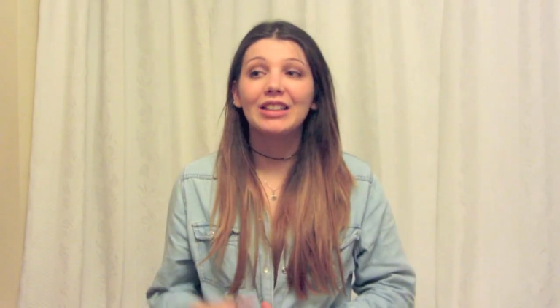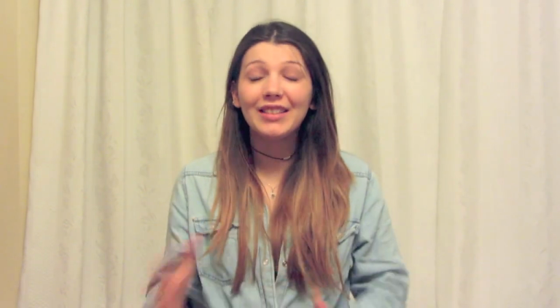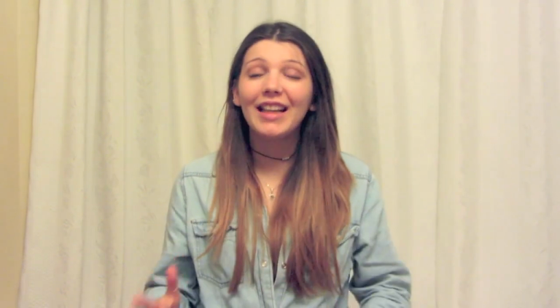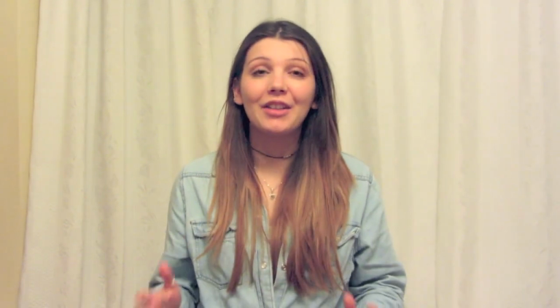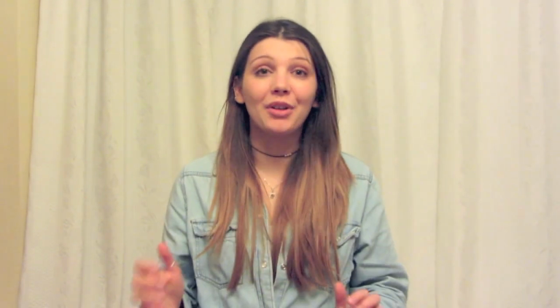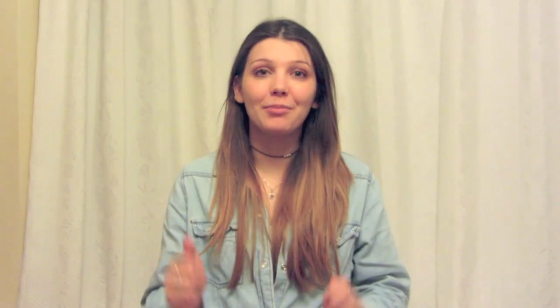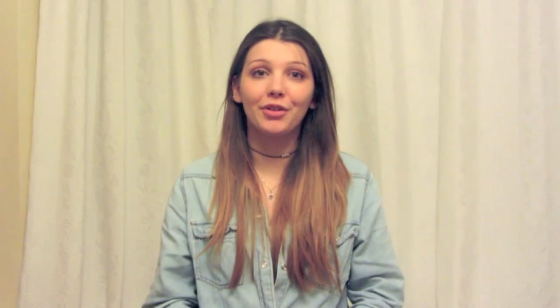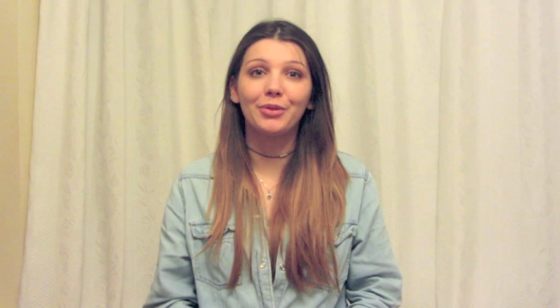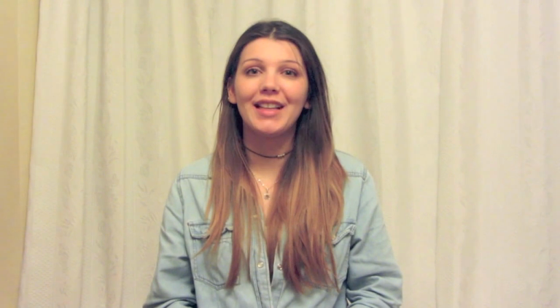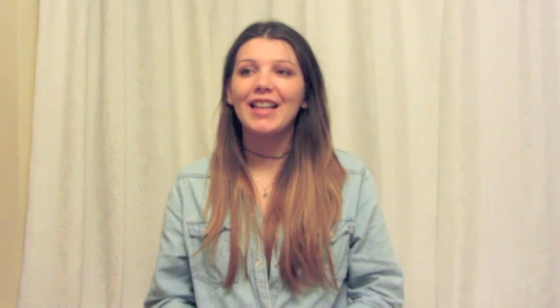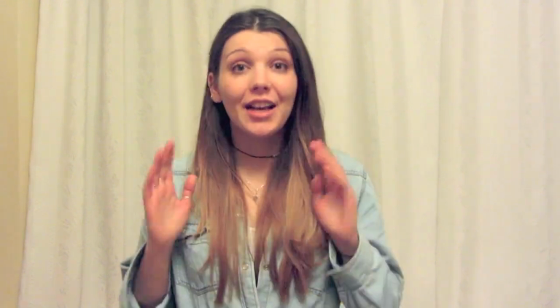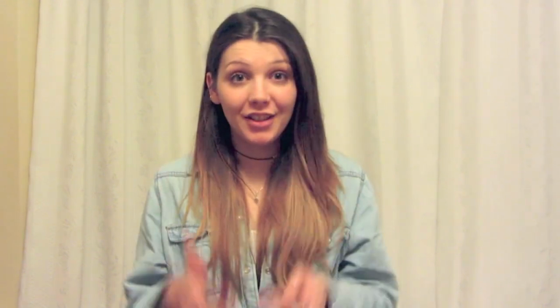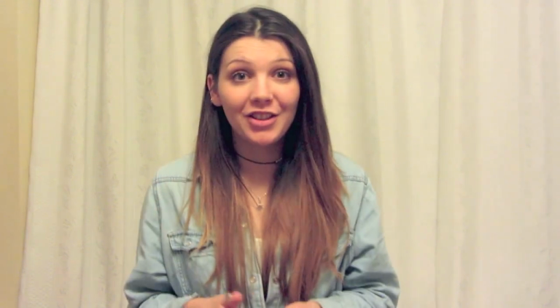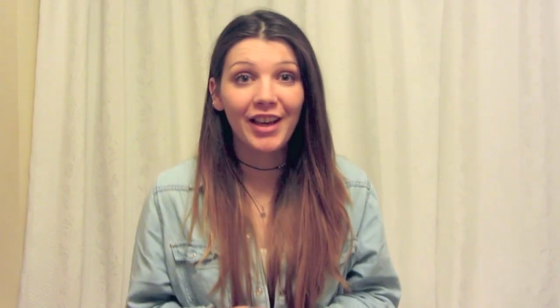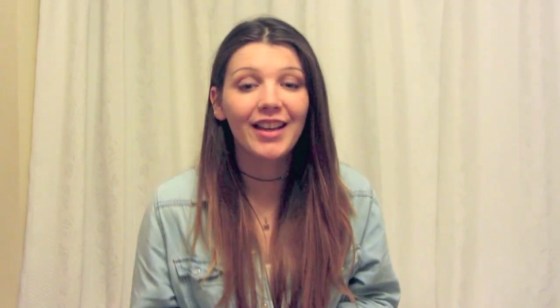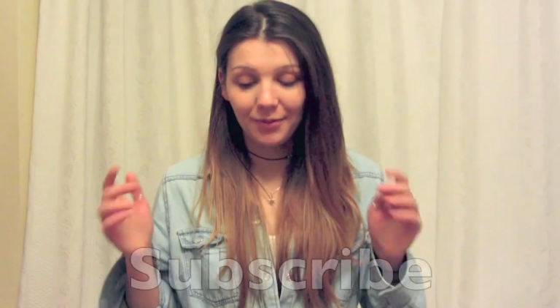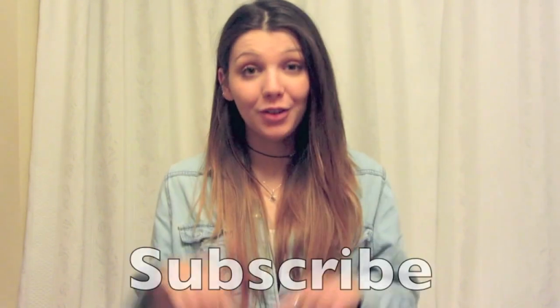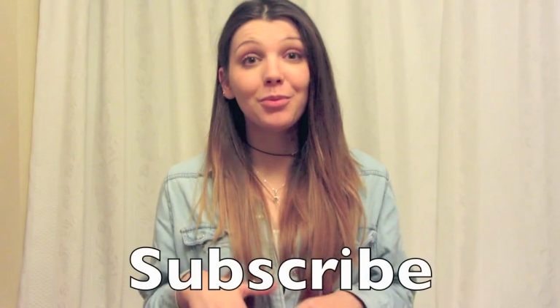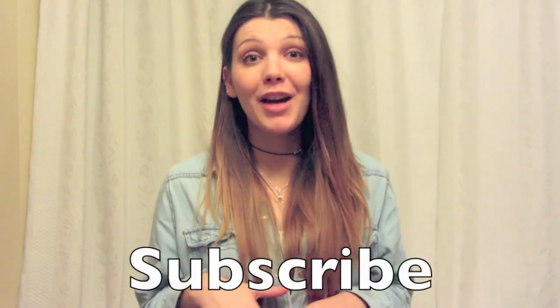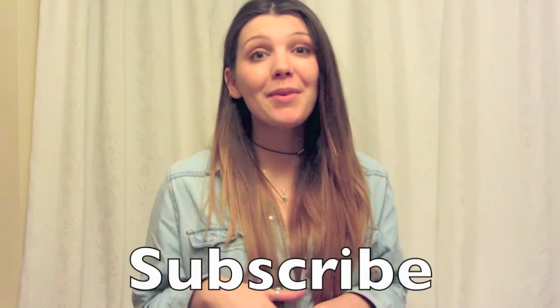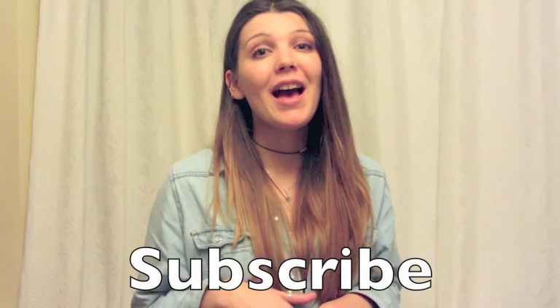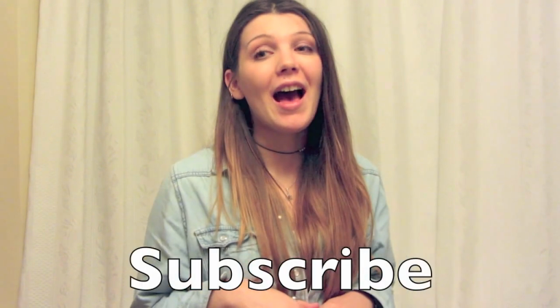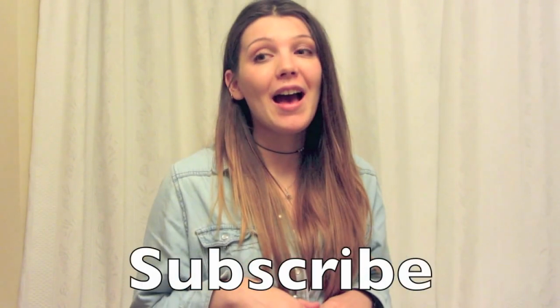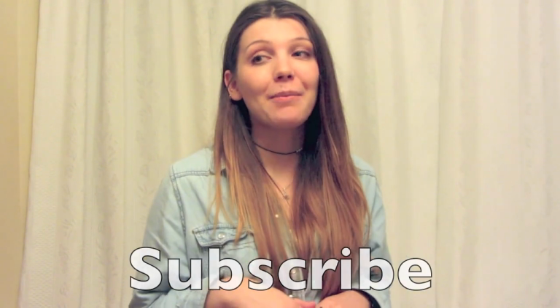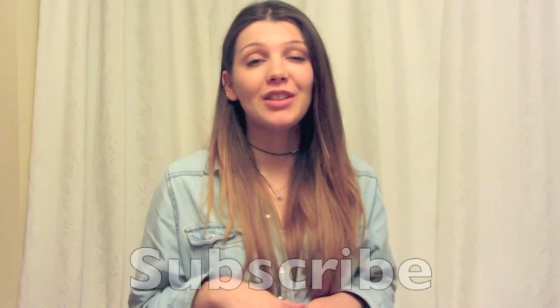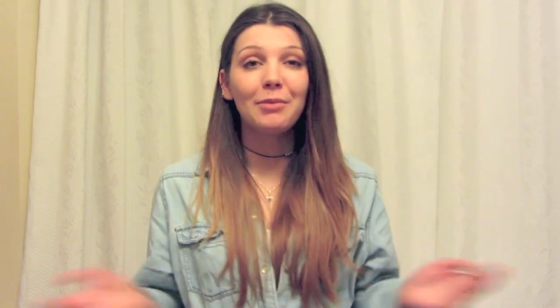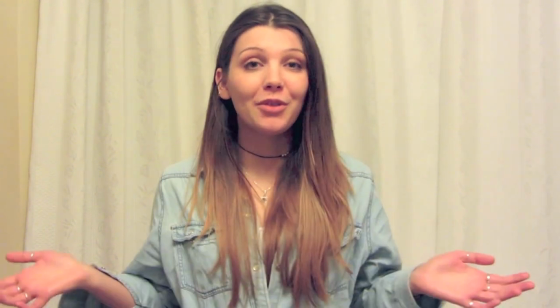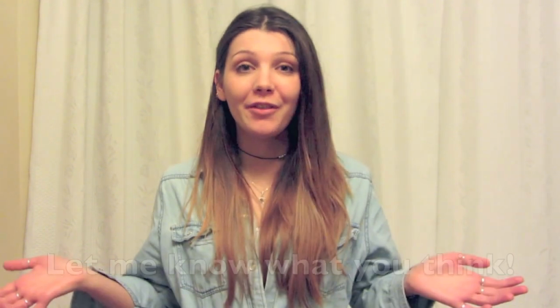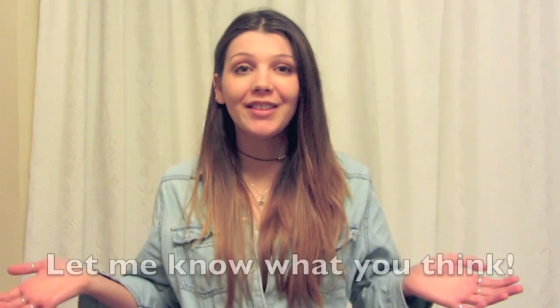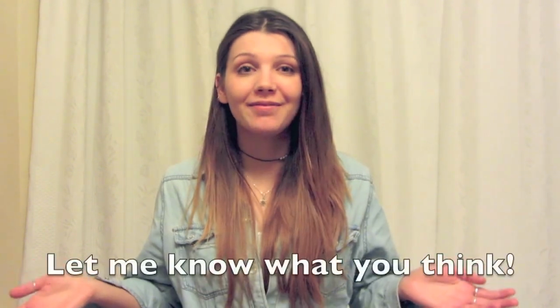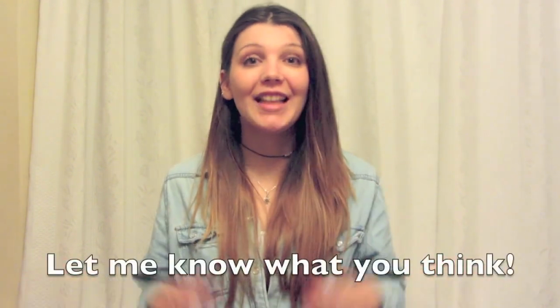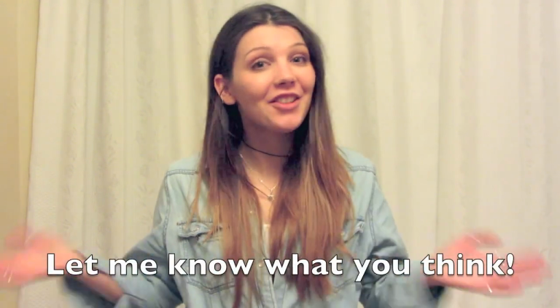And honestly, it works miracles. If you do enjoy it, subscribe and just let me know what you think. Enjoy!